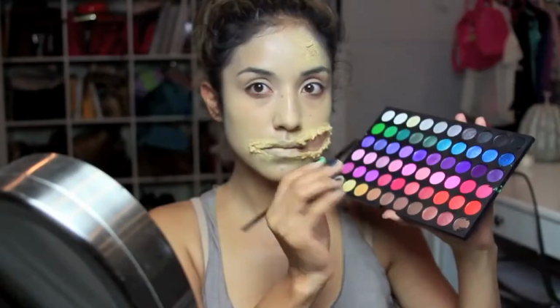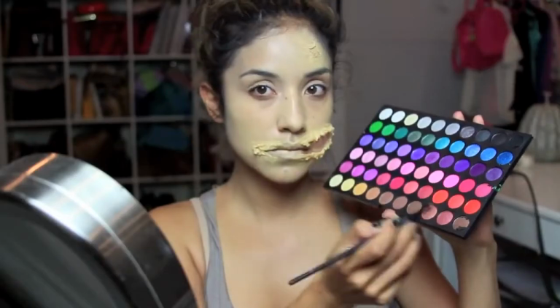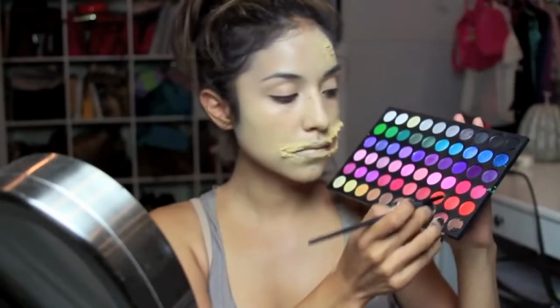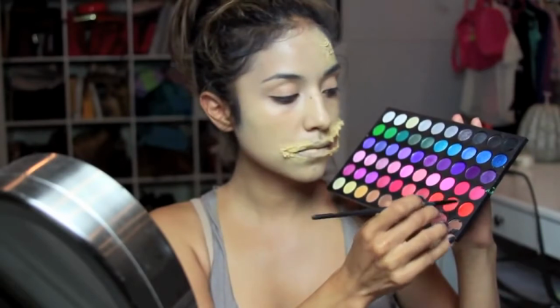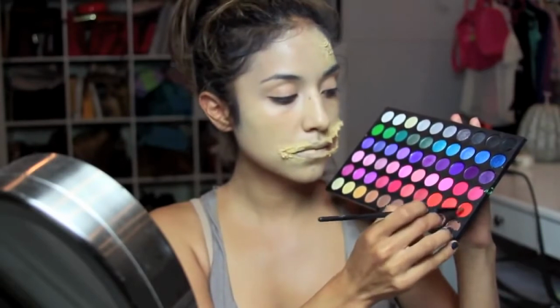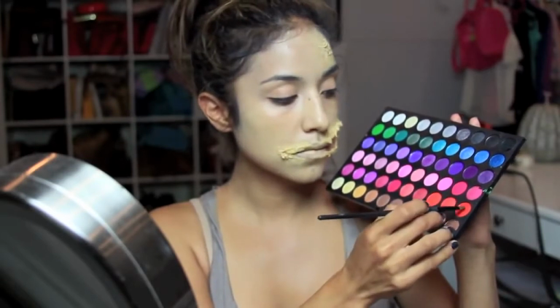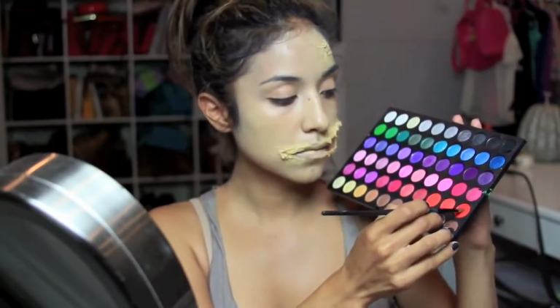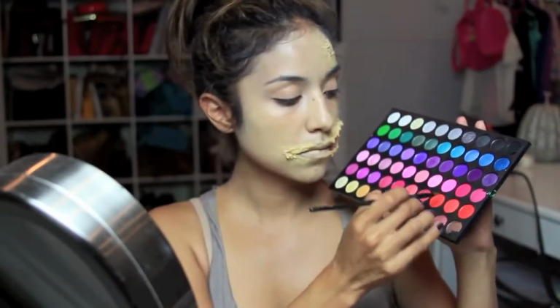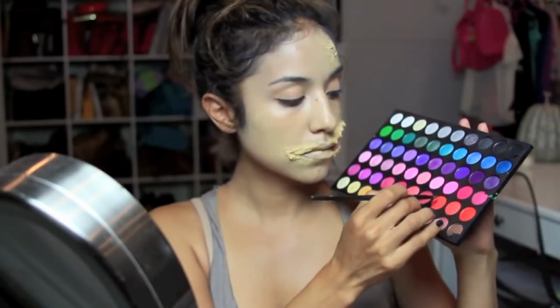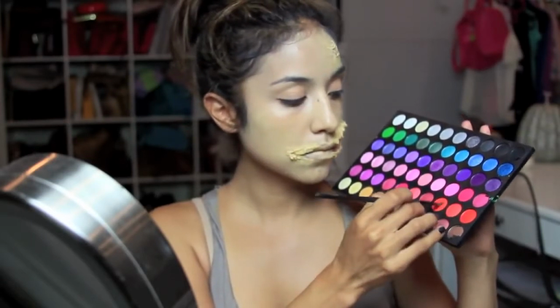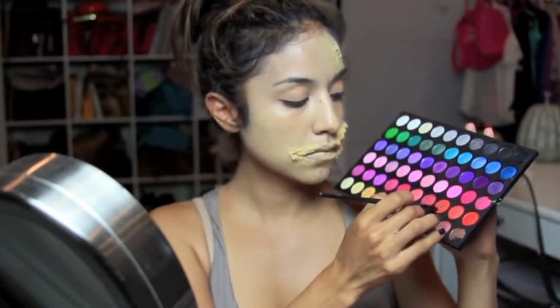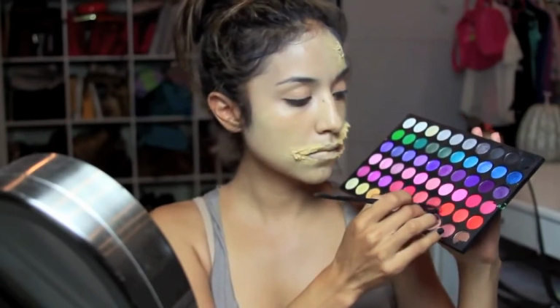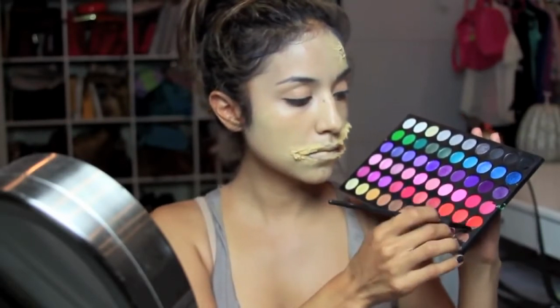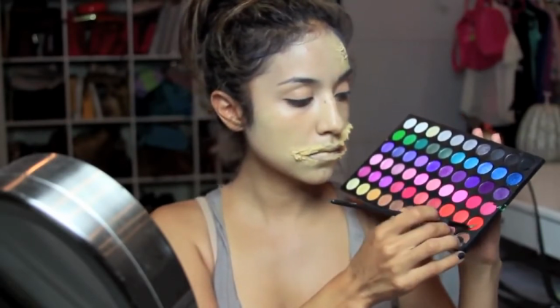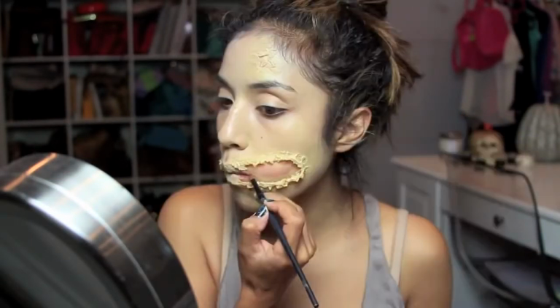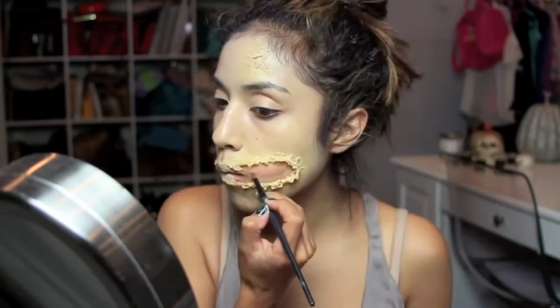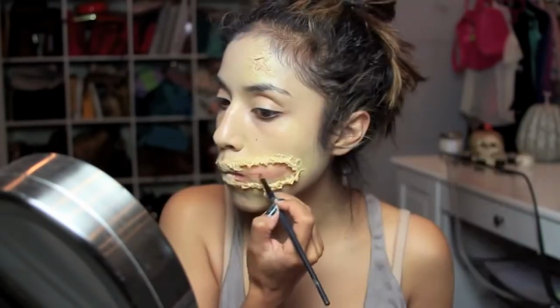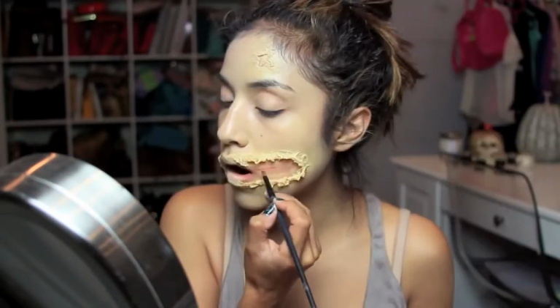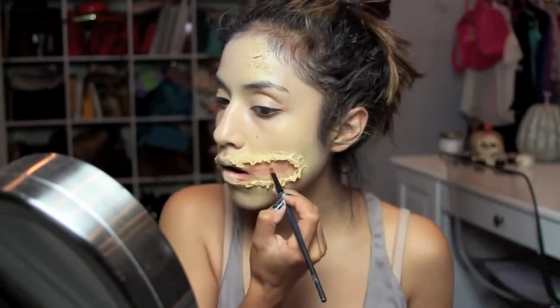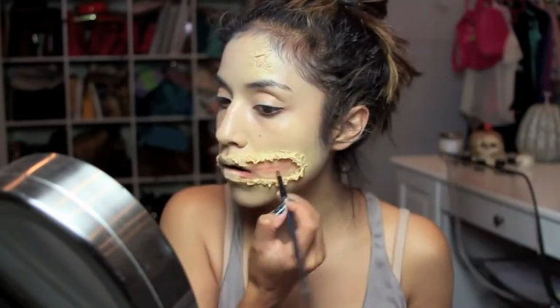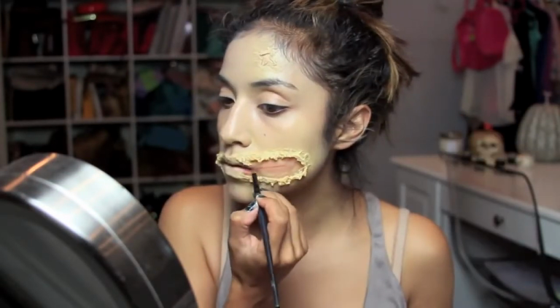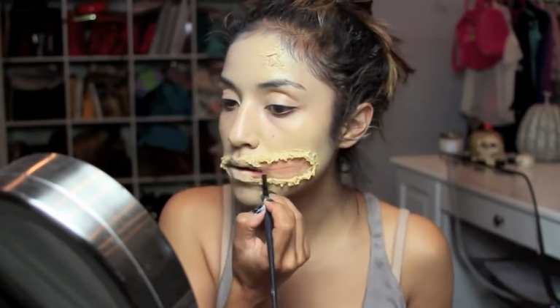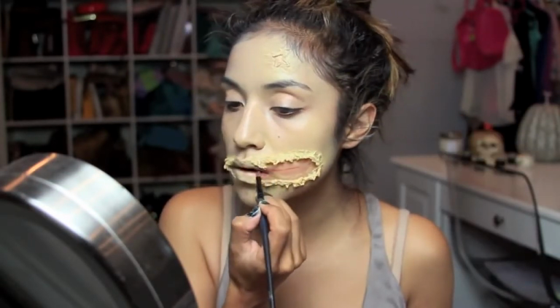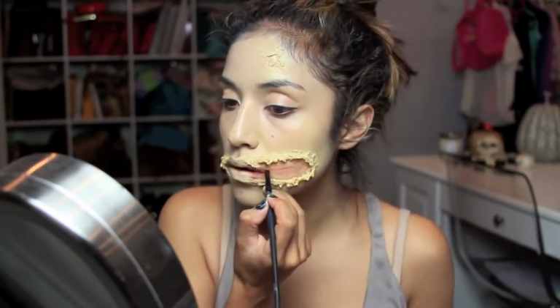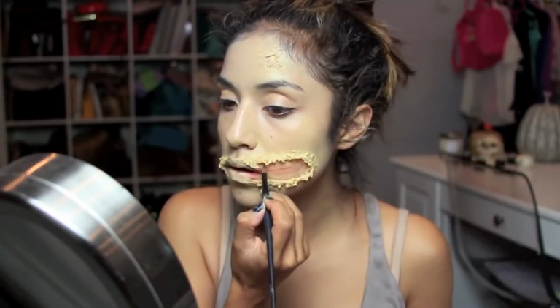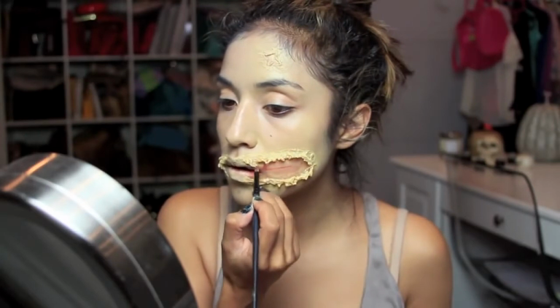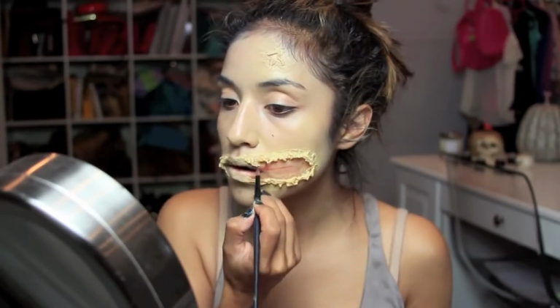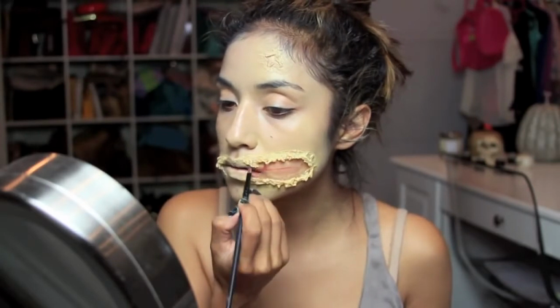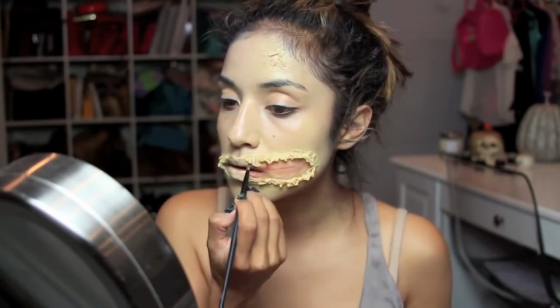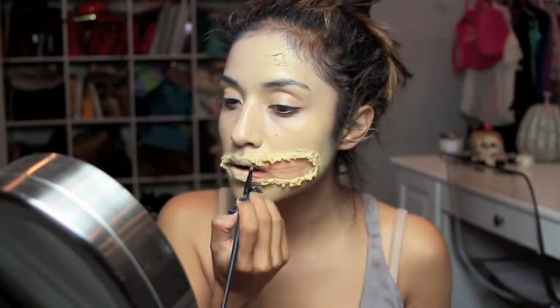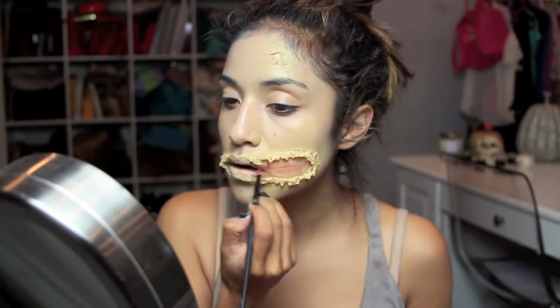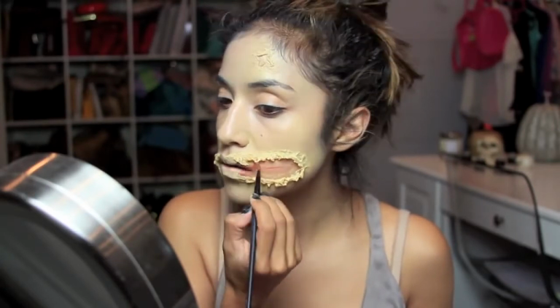Next I'm taking a matte red from APH Cosmetics palette with an angled brush, and I'm going to start by outlining the teeth.